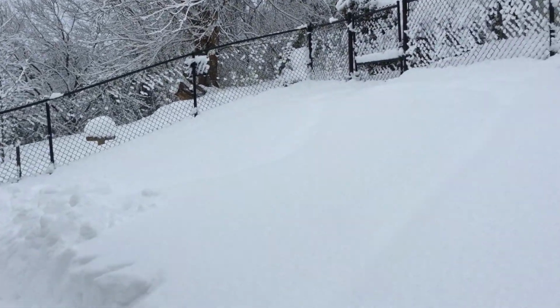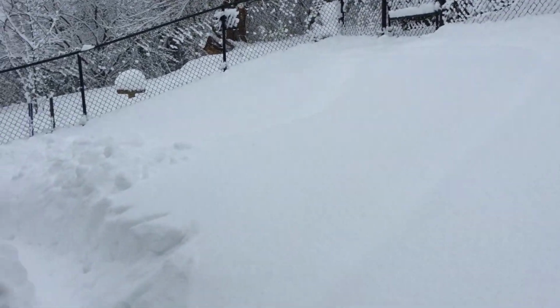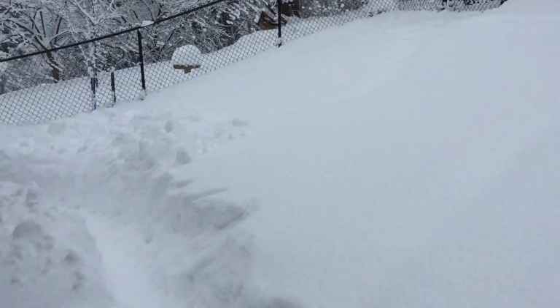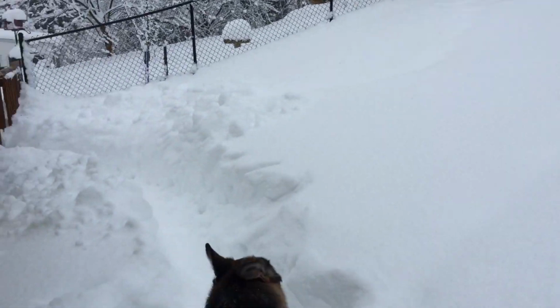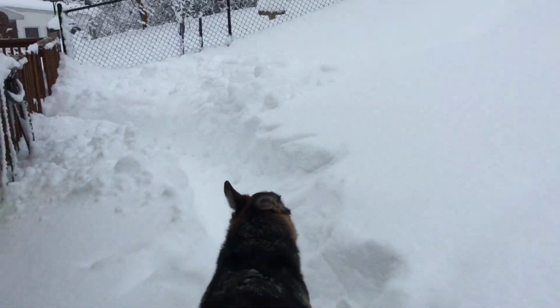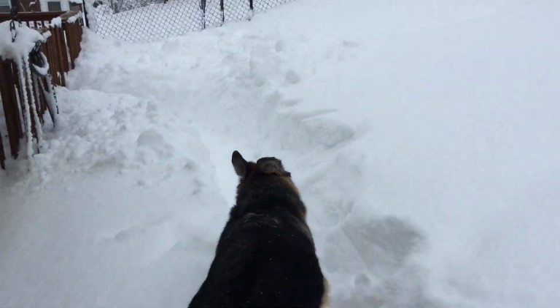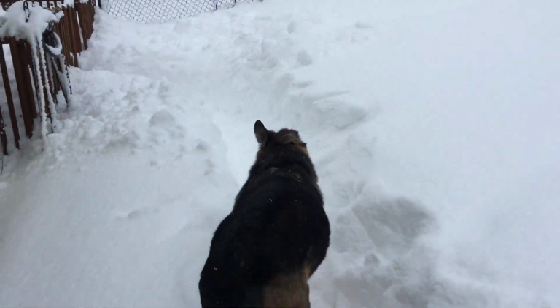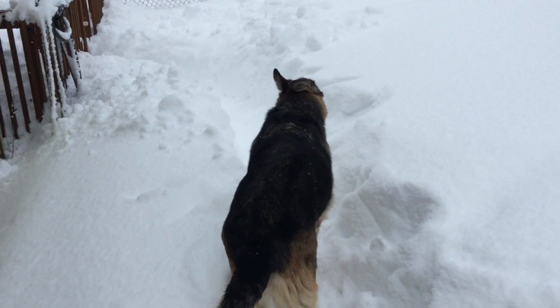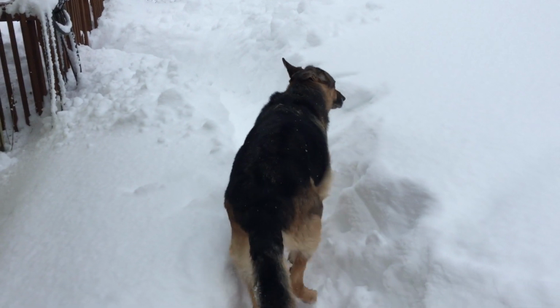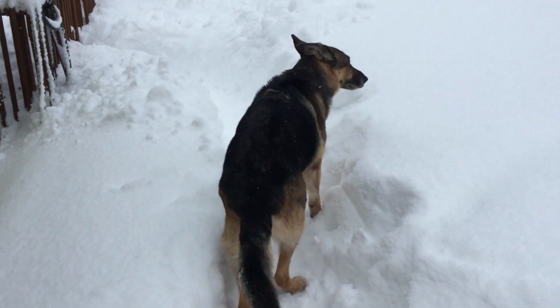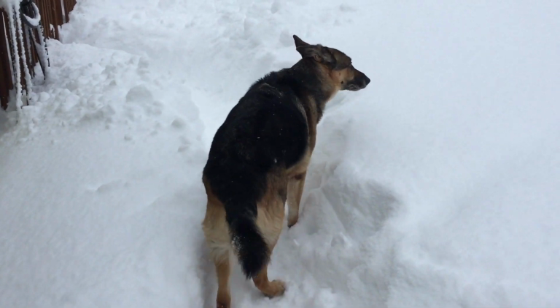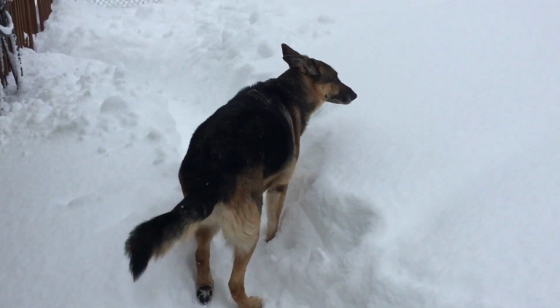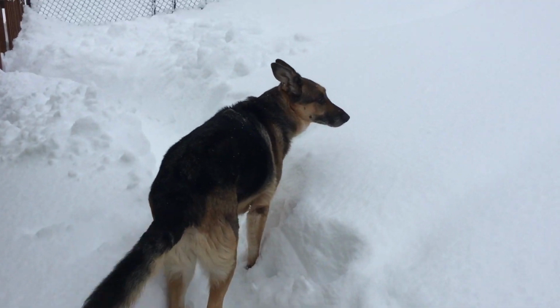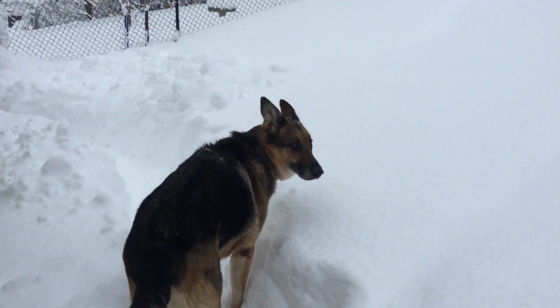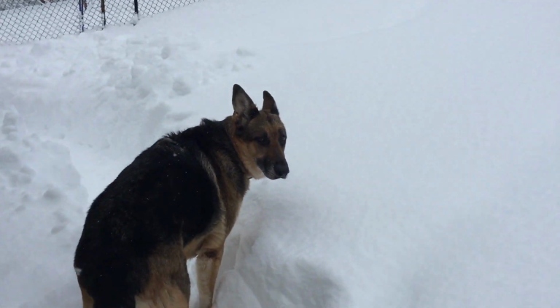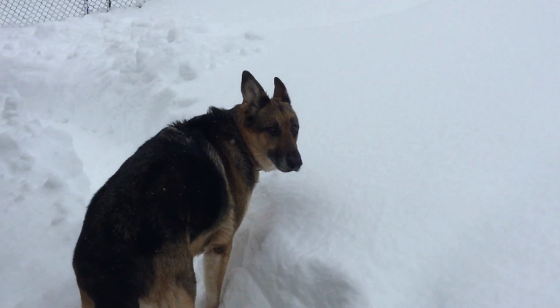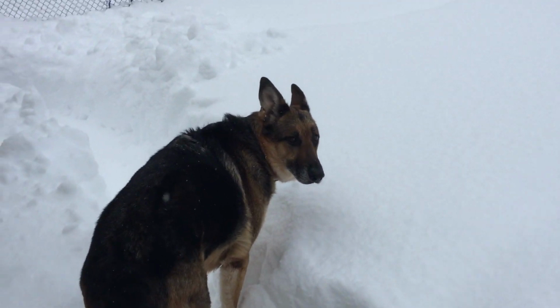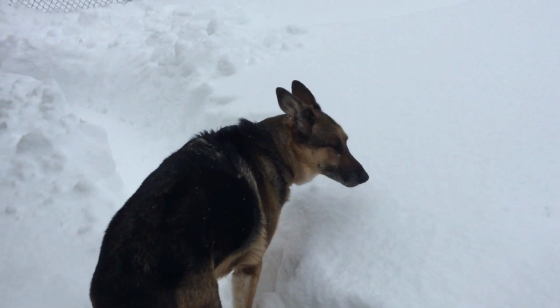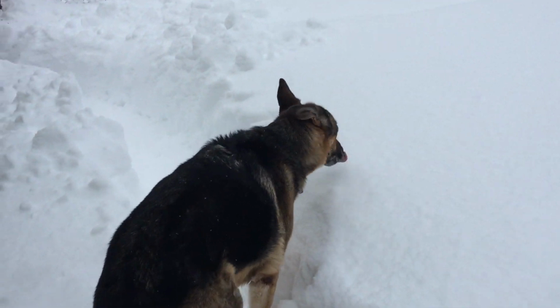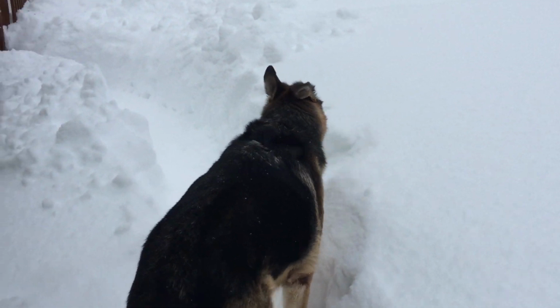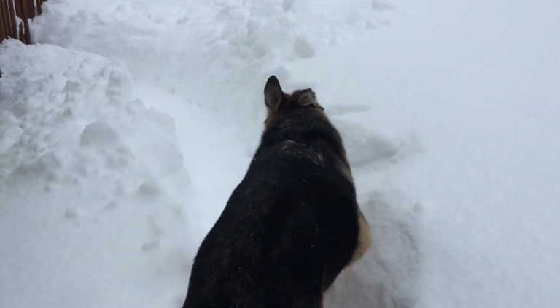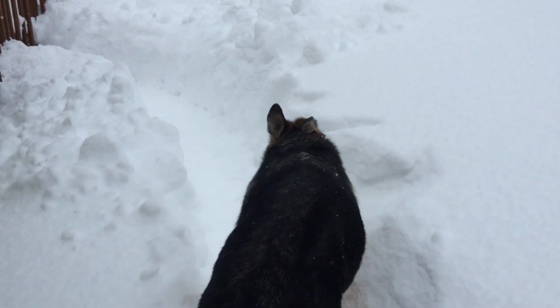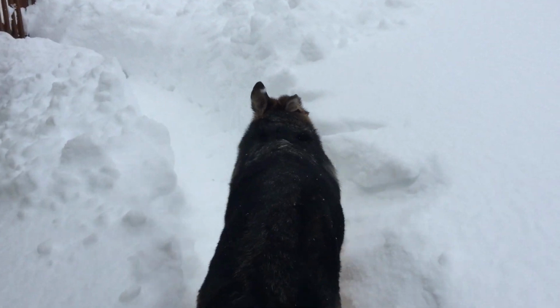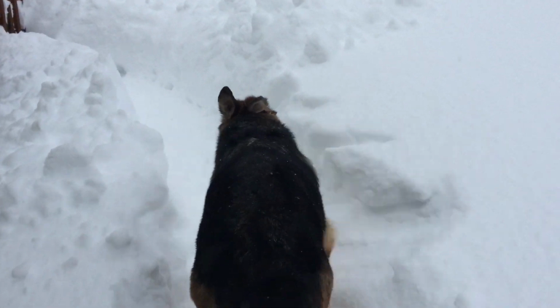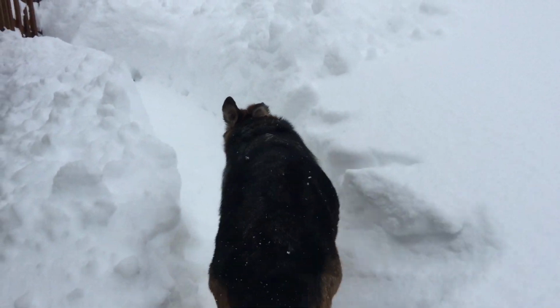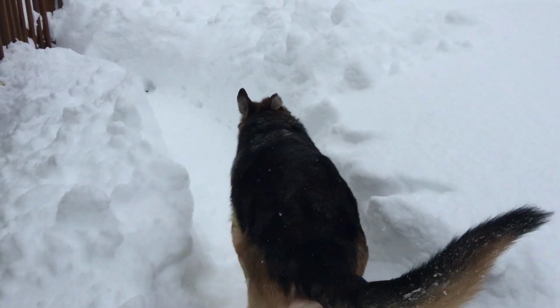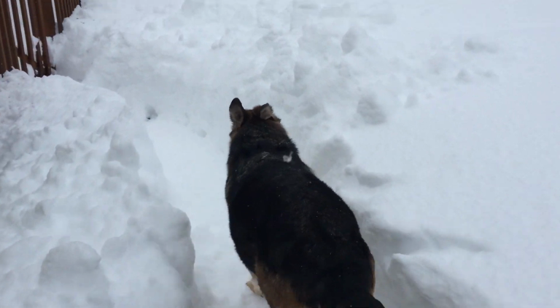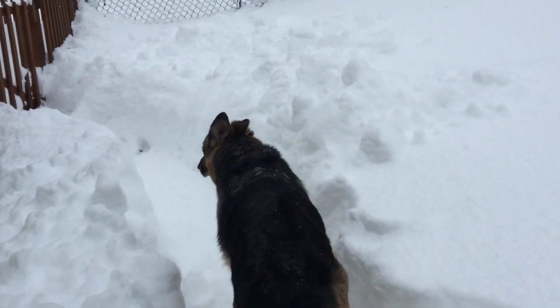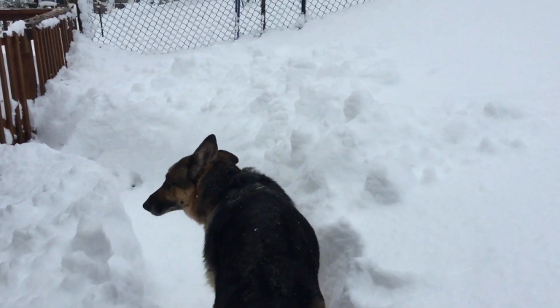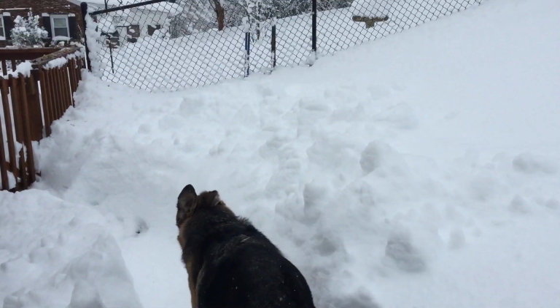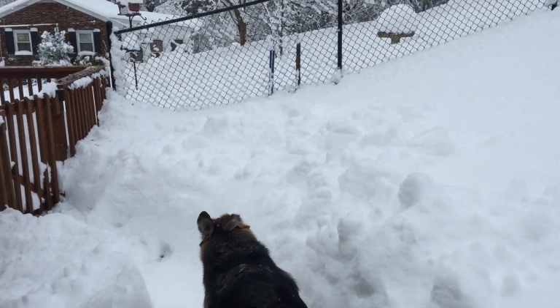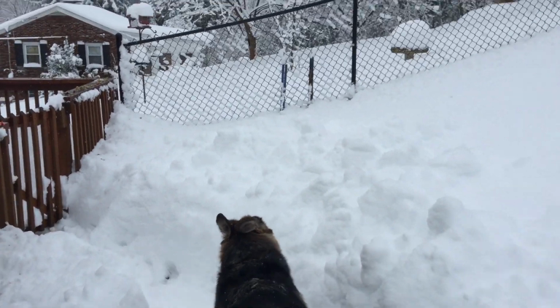Zeus is out here. He loves this weather. He doesn't care about the snow, do you Zeus? Let's go. Let's walk out here.